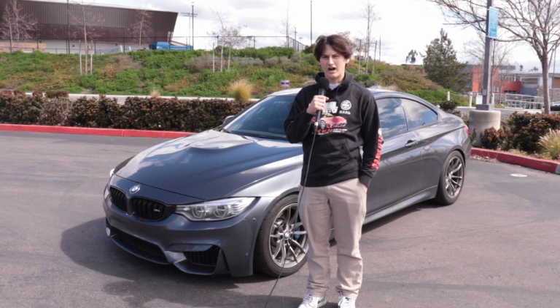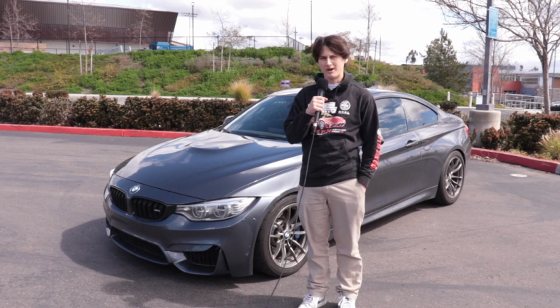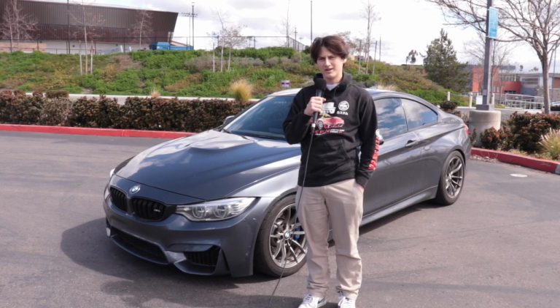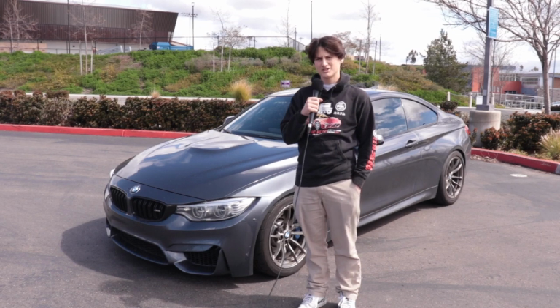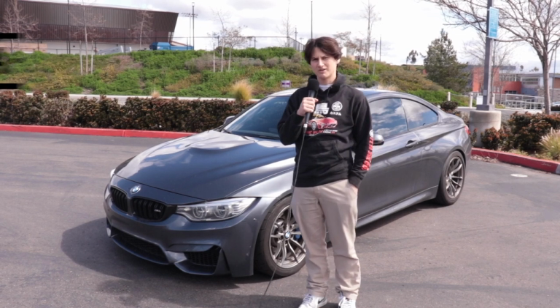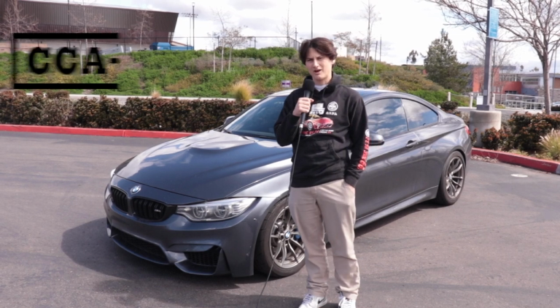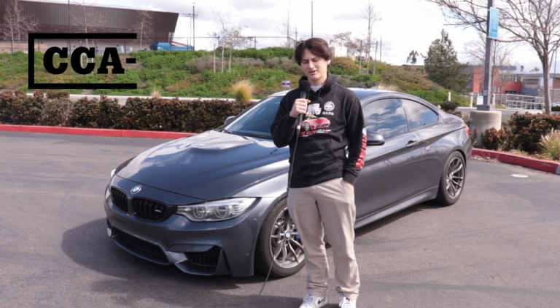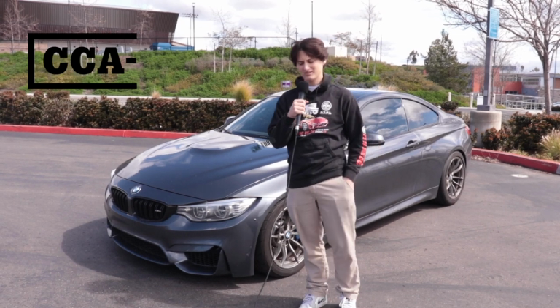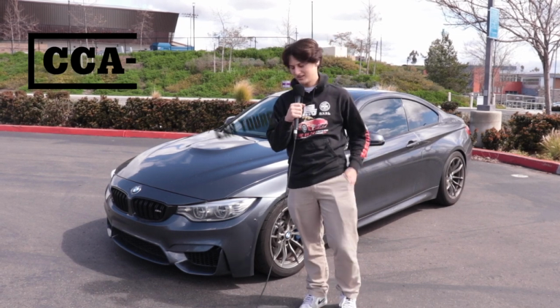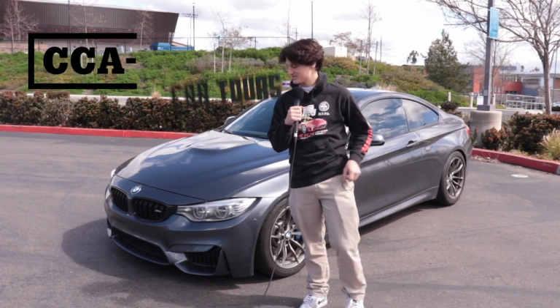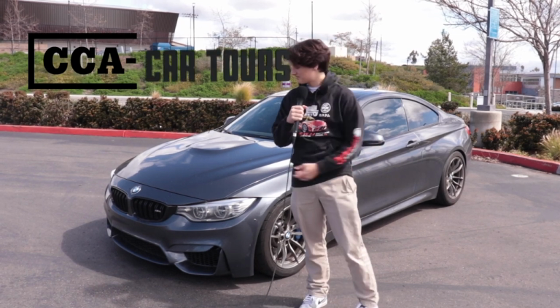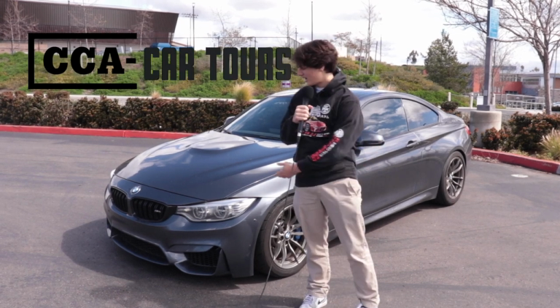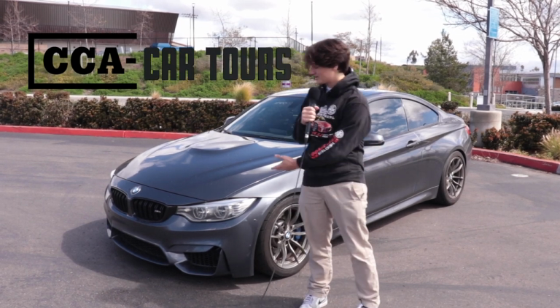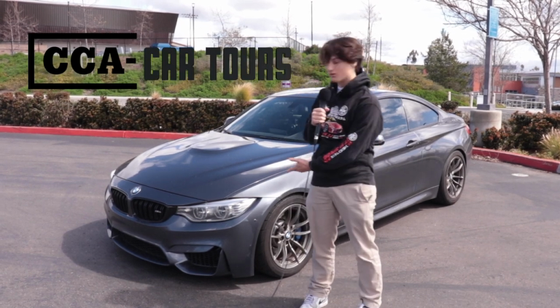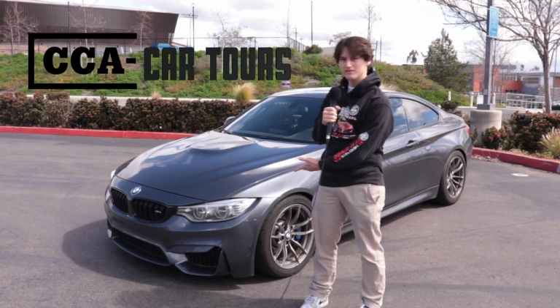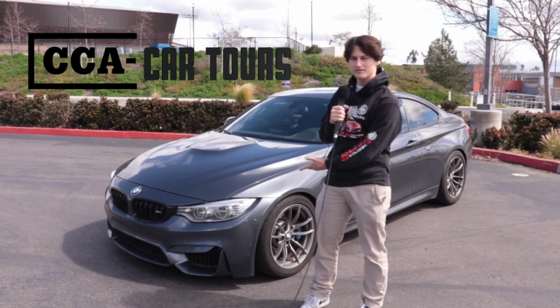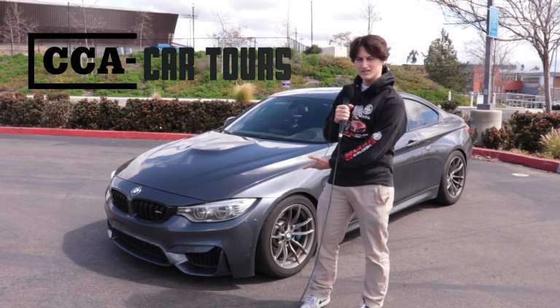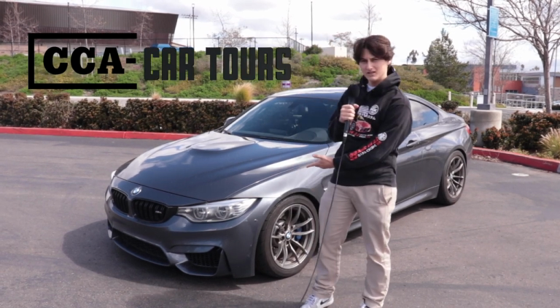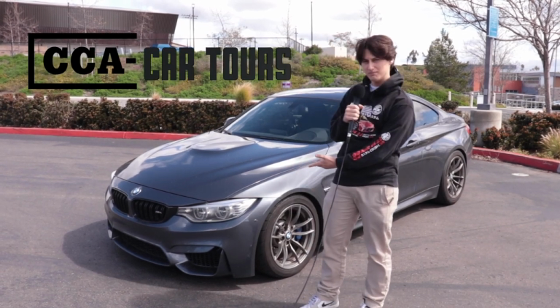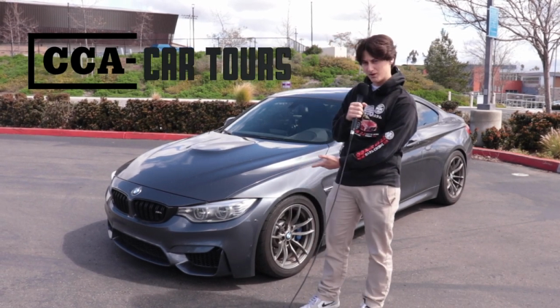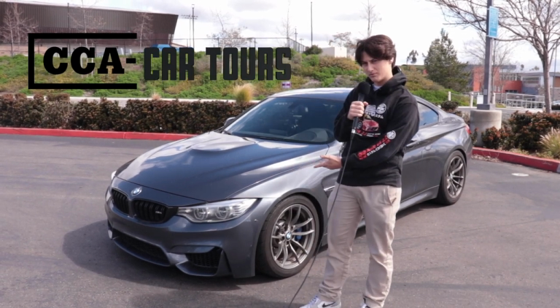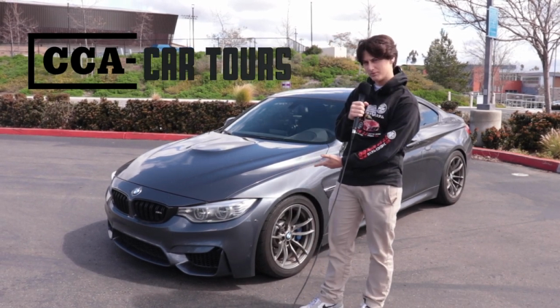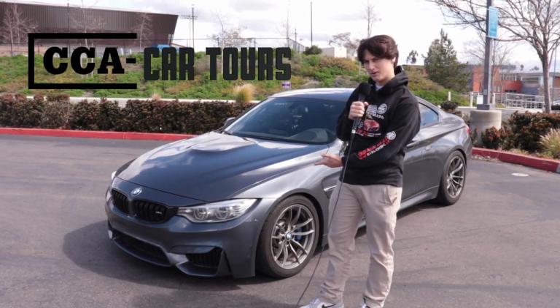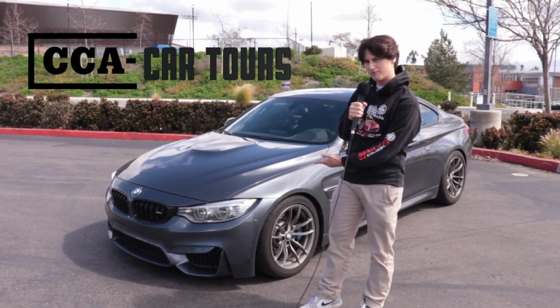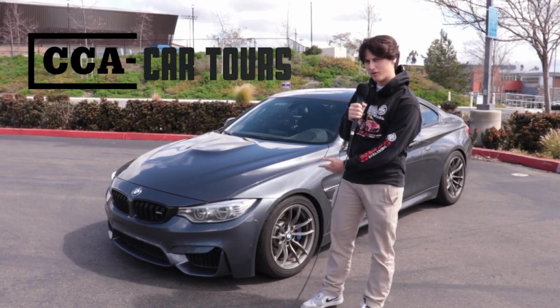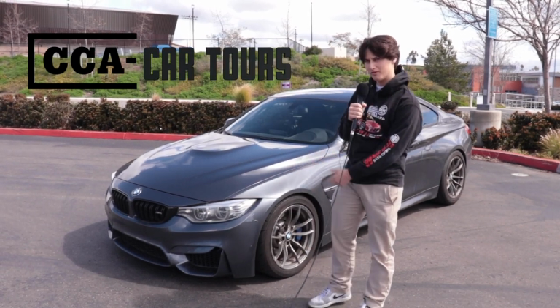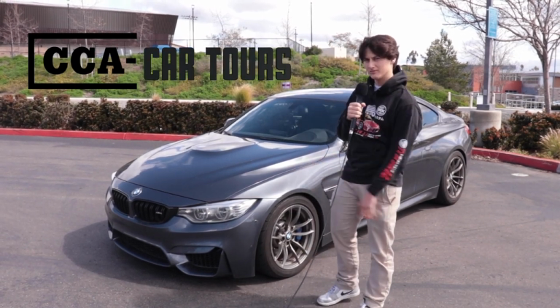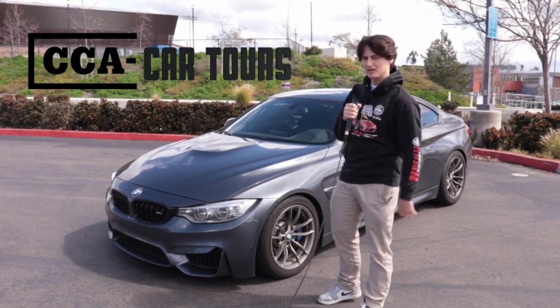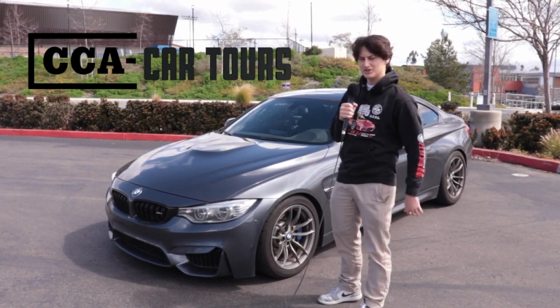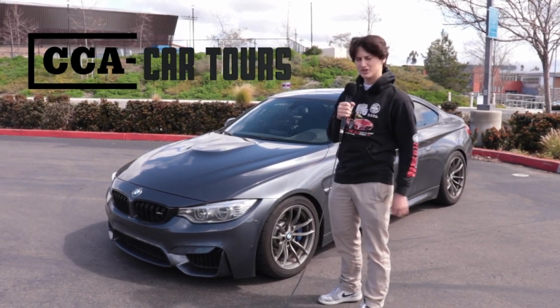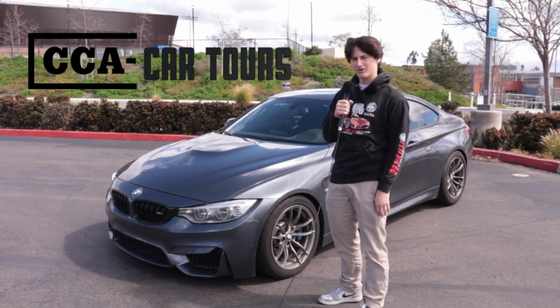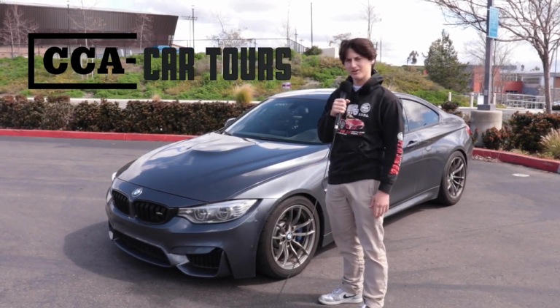Hi, my name is Jake Myron. This is my 2015 BMW M4. Let me show you around.